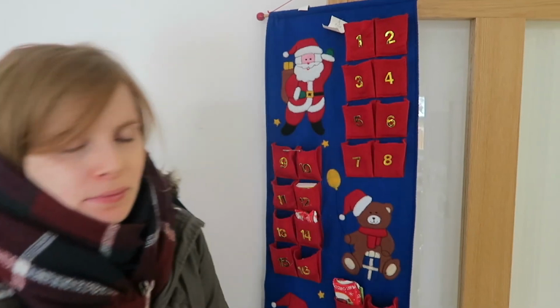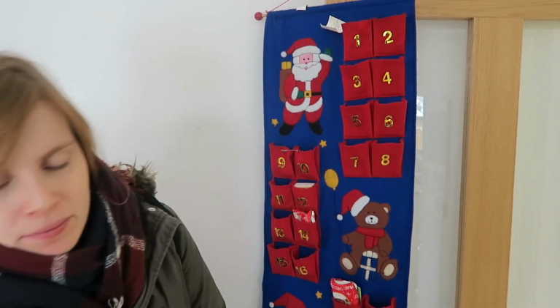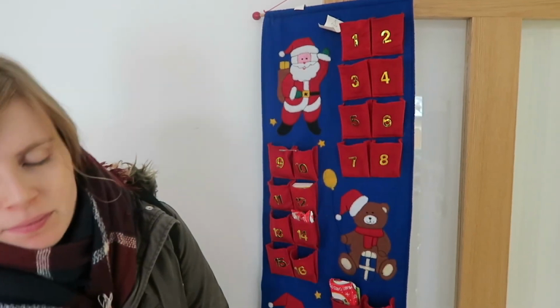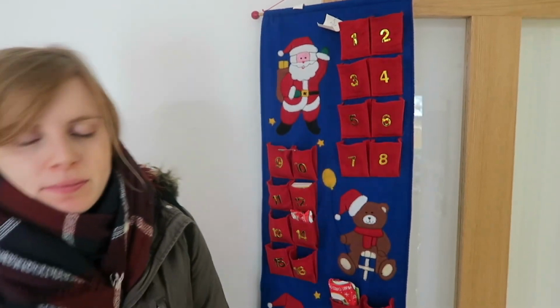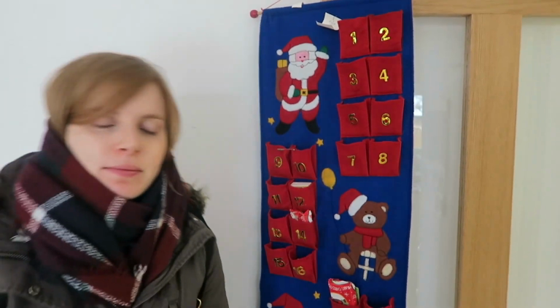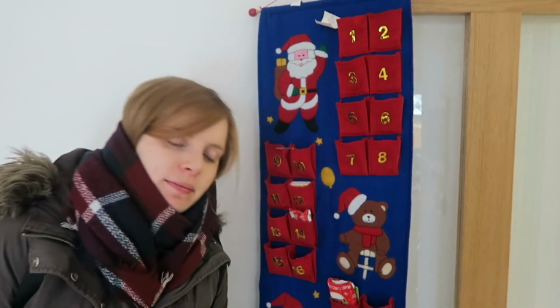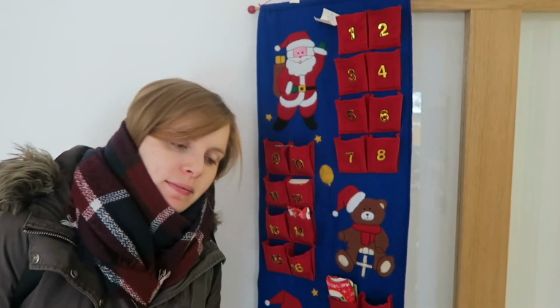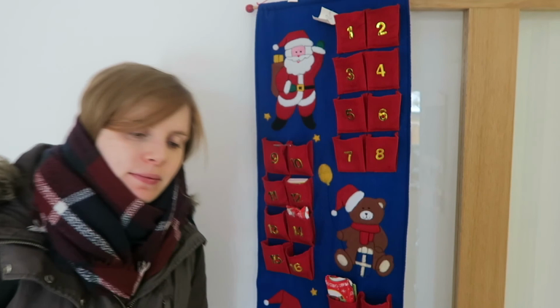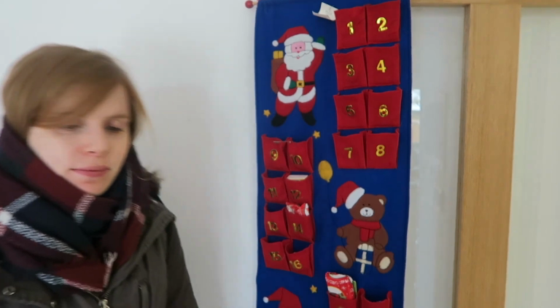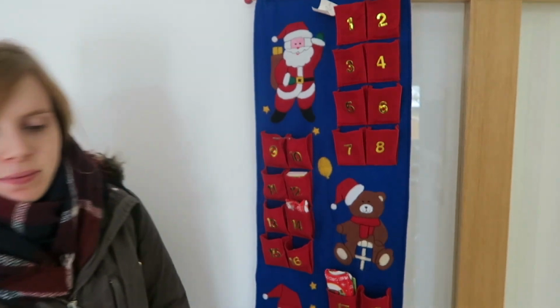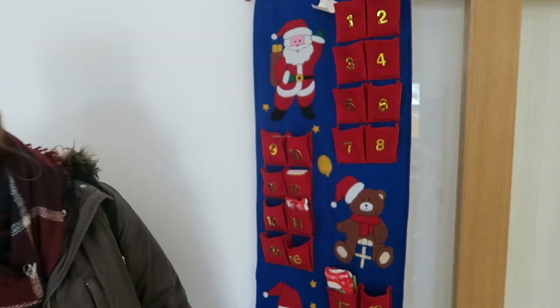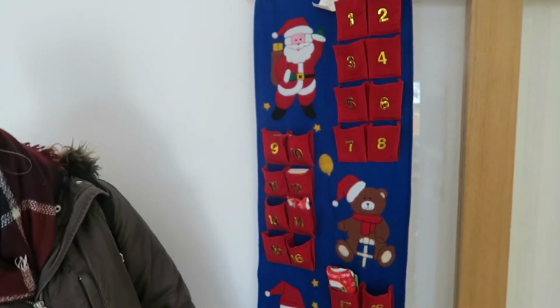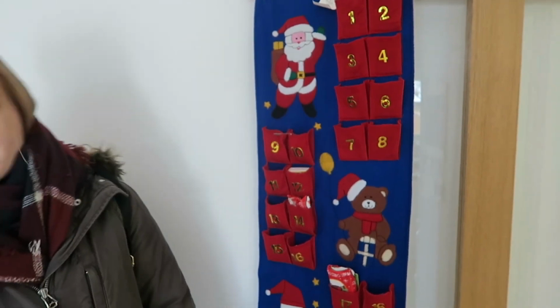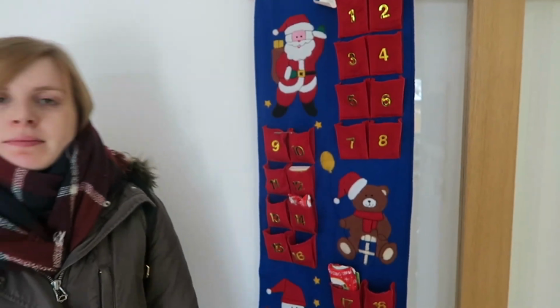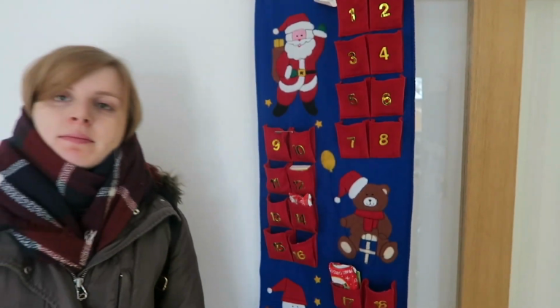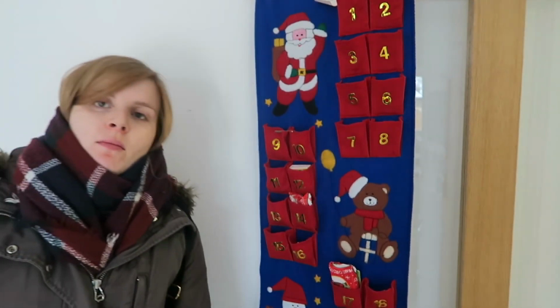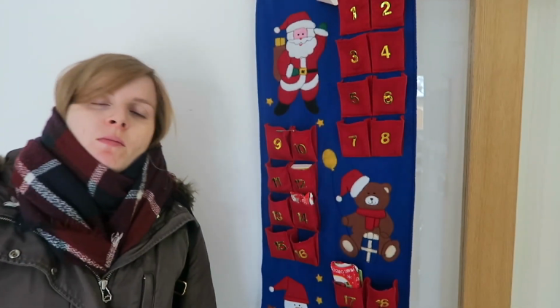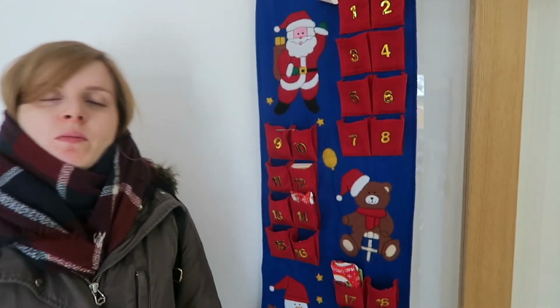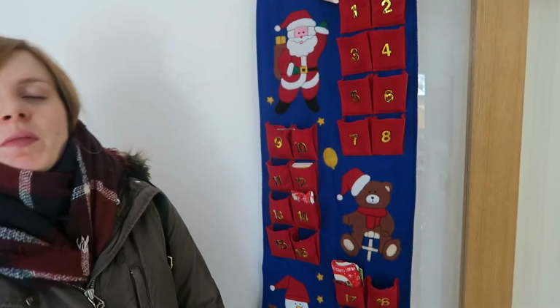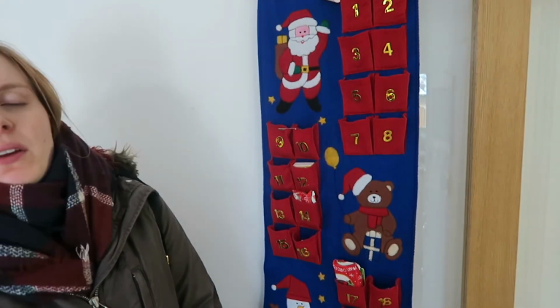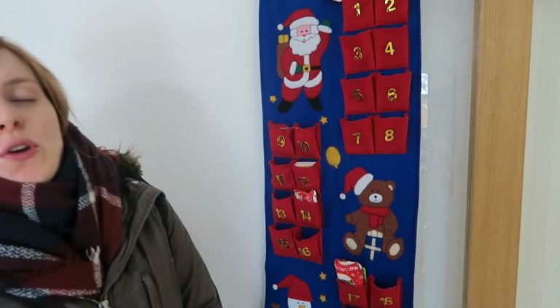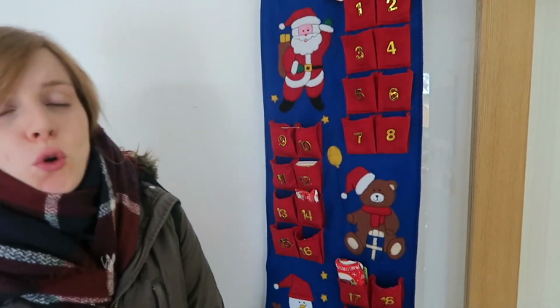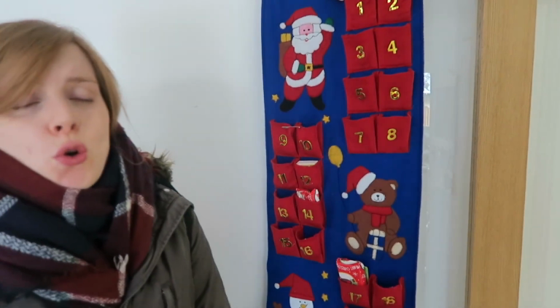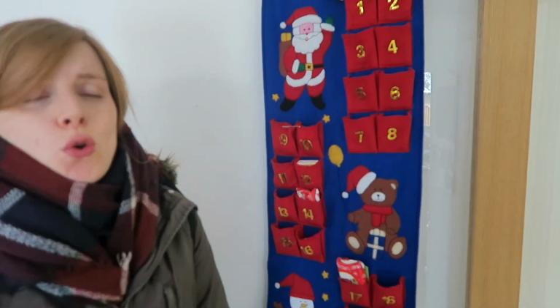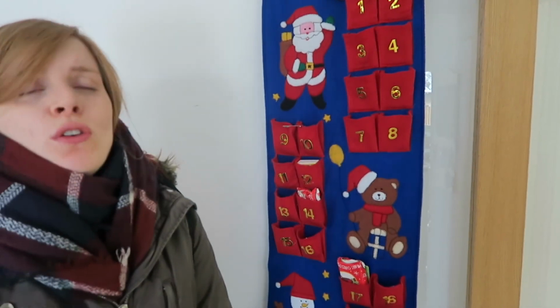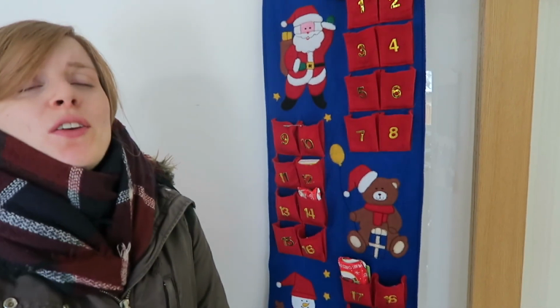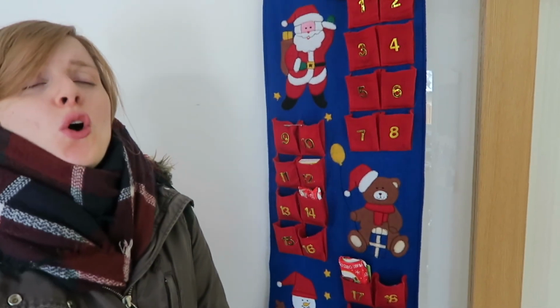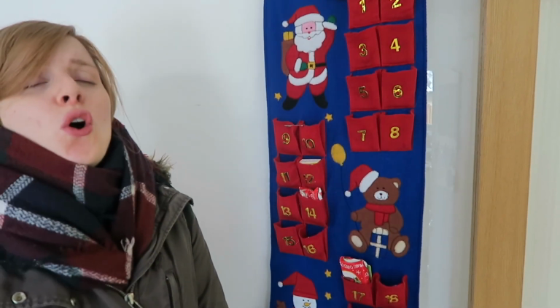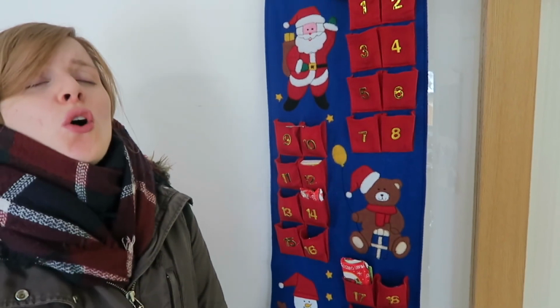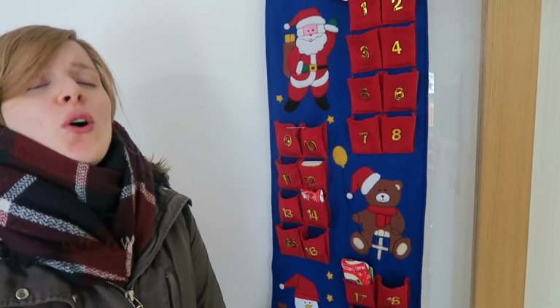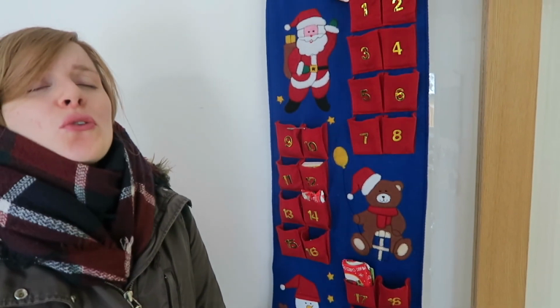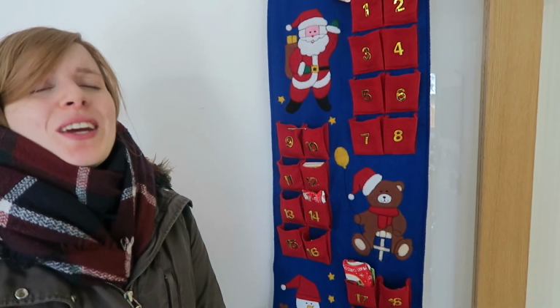On the 10th day of Christmas, my true love gave to me — new flooring!